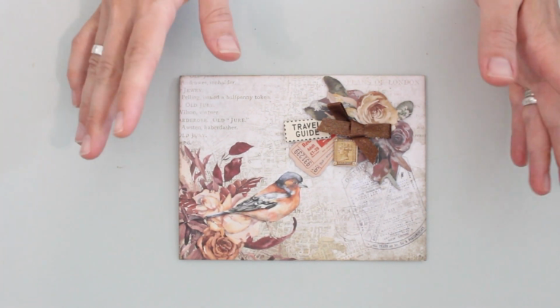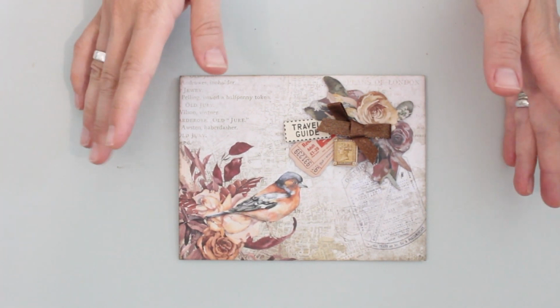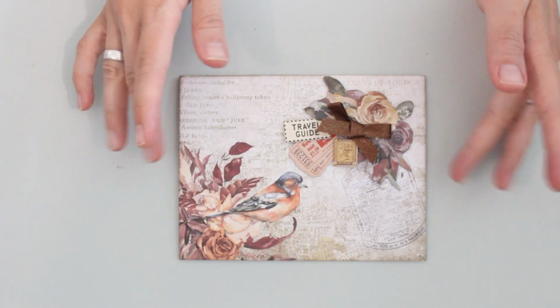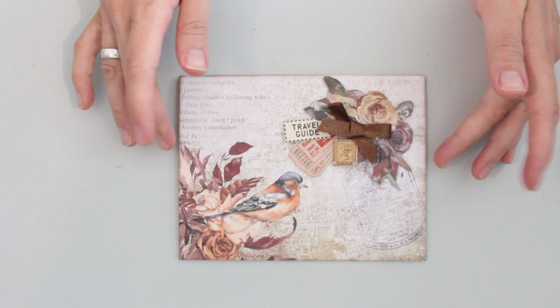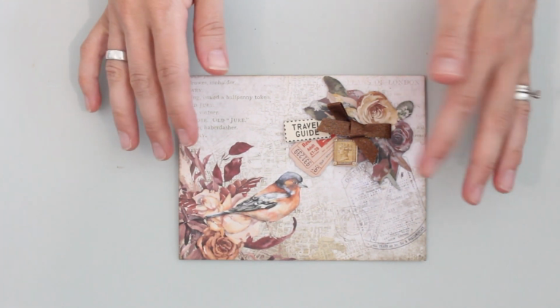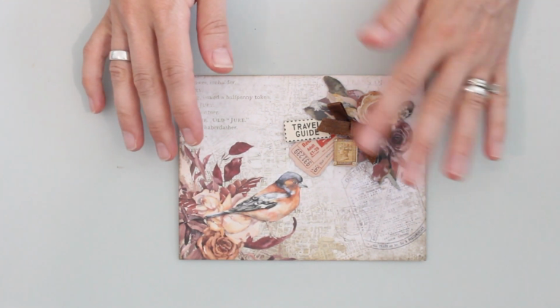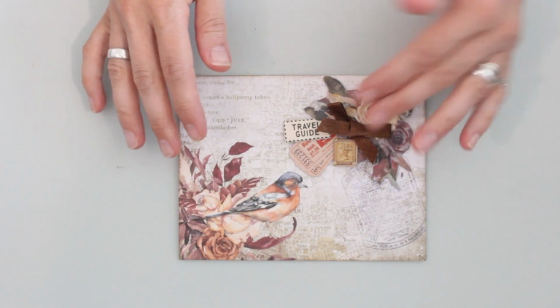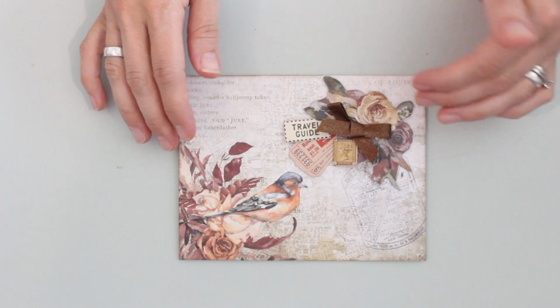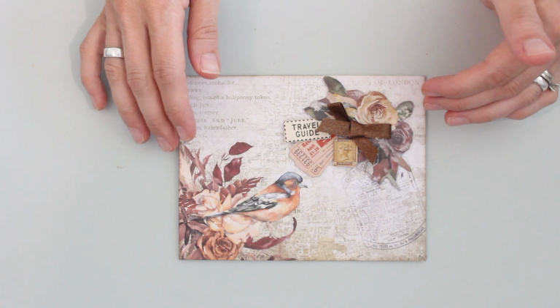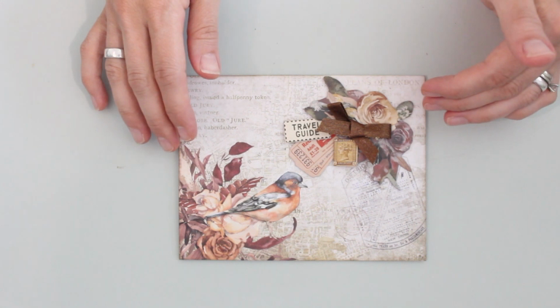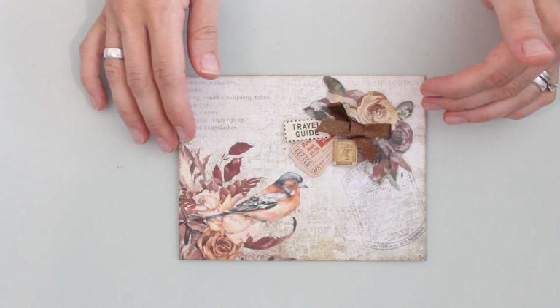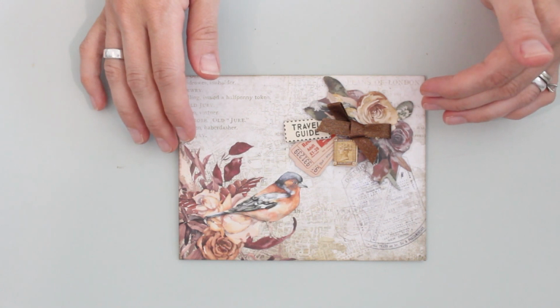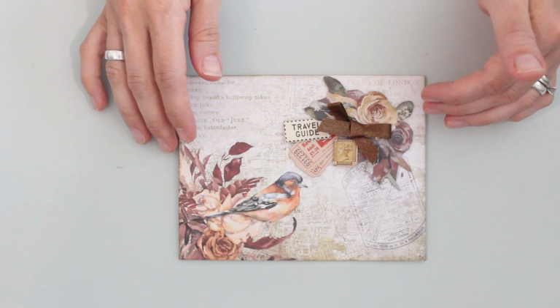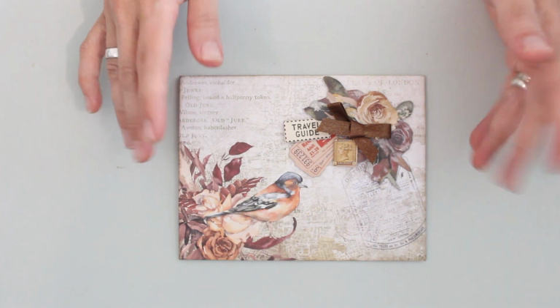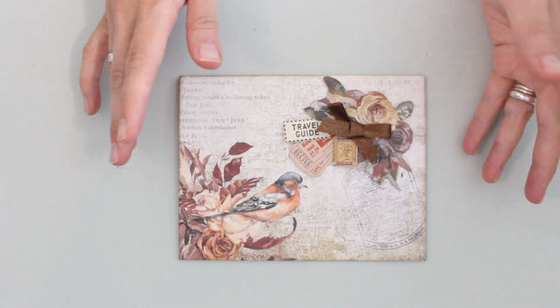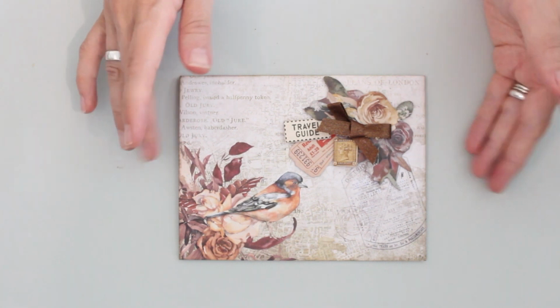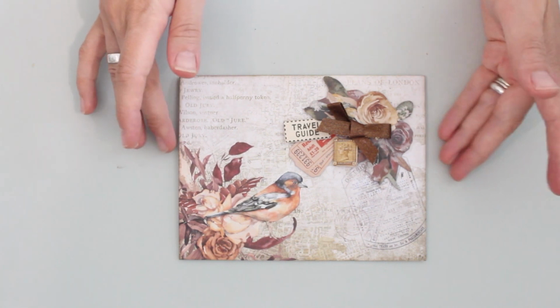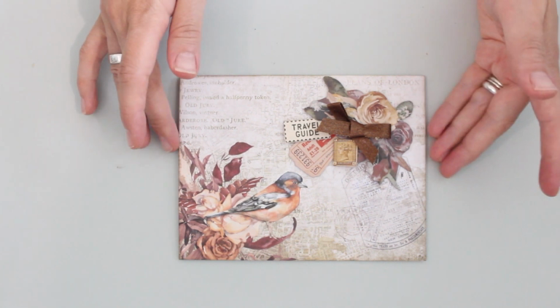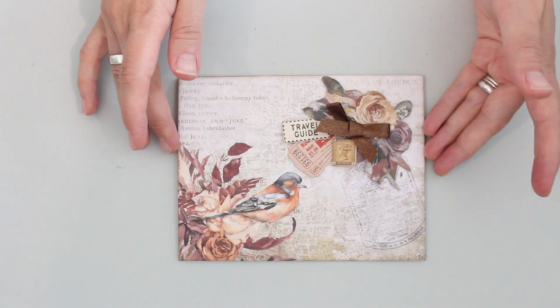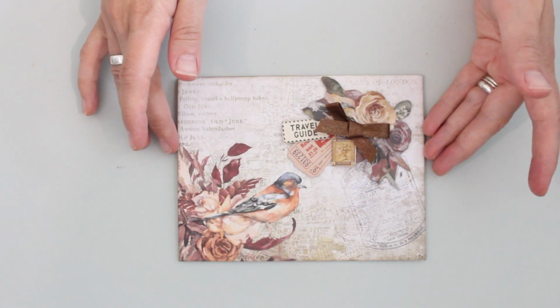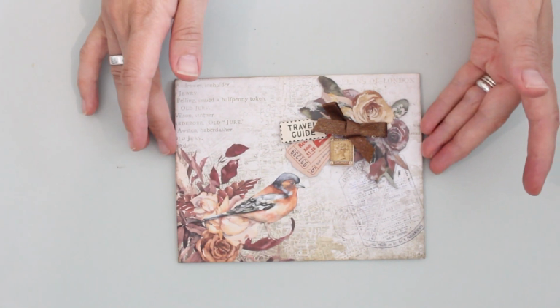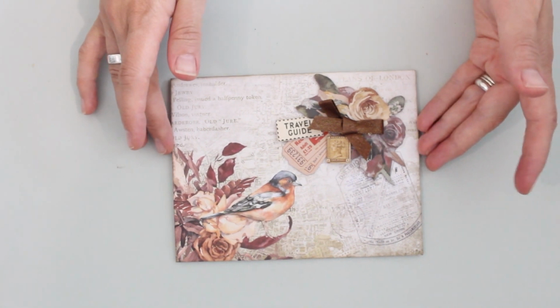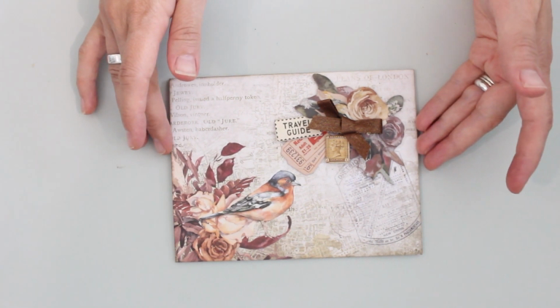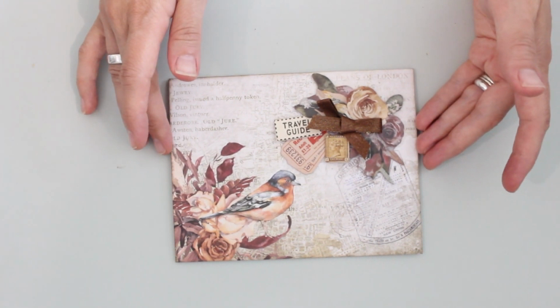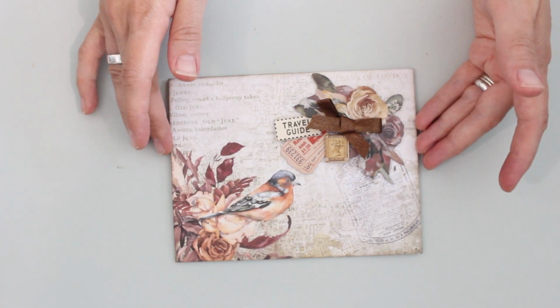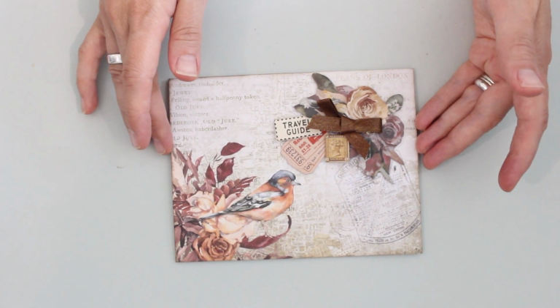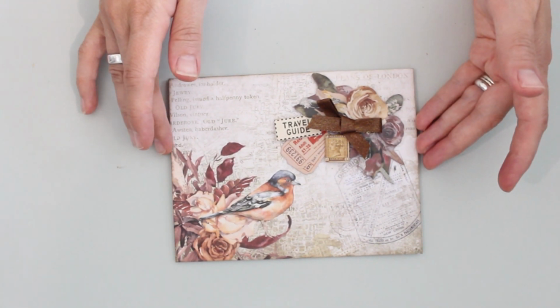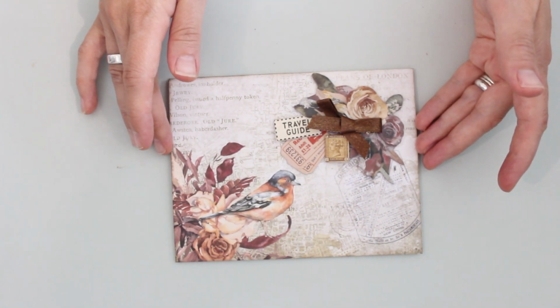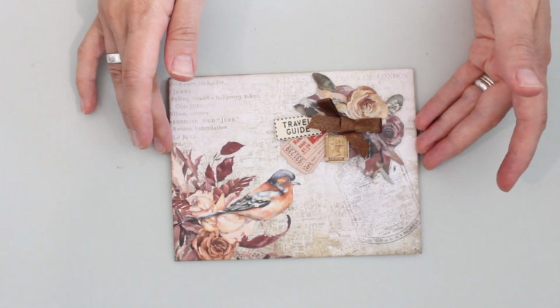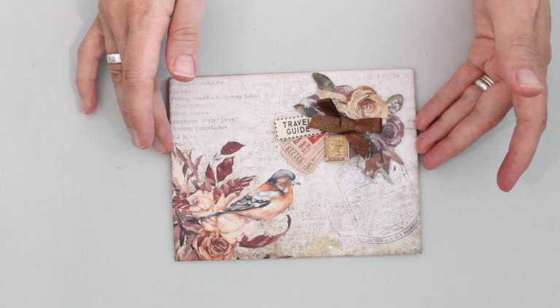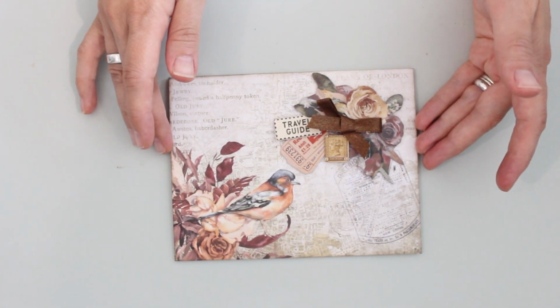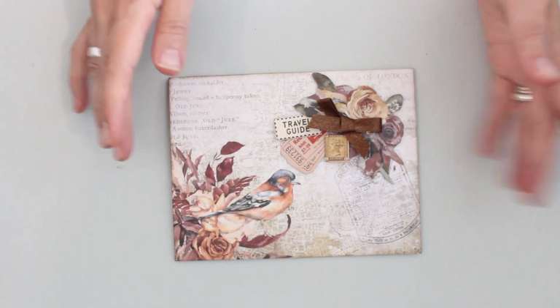I'm creating some balance because I've grouped elements up here at the top corner, and that's going to offset this image down here at the bottom corner. Another nice thing to keep in mind when doing a collage is grouping not only an uneven number of elements, but also varying the sizes and shapes. So once I glue everything in place, I've got my card front pretty much ready to go.